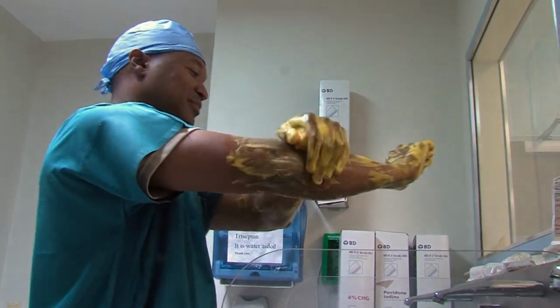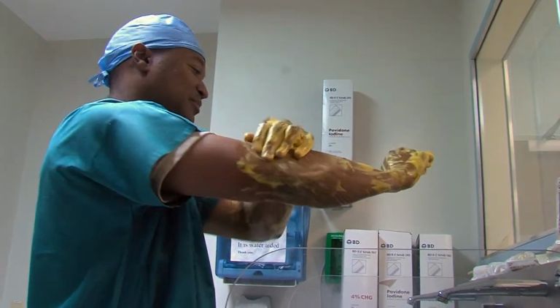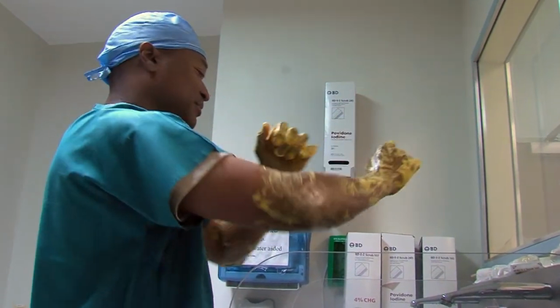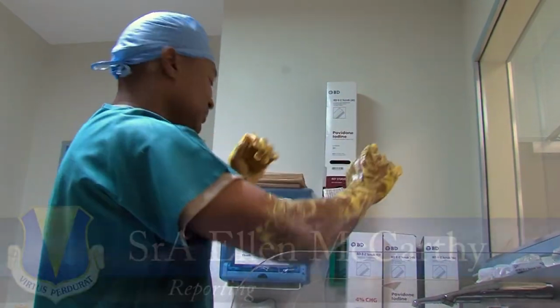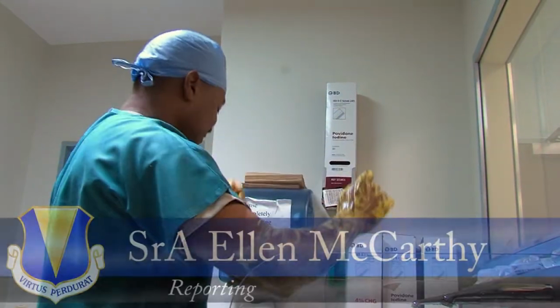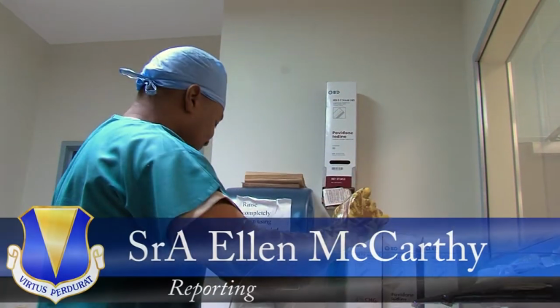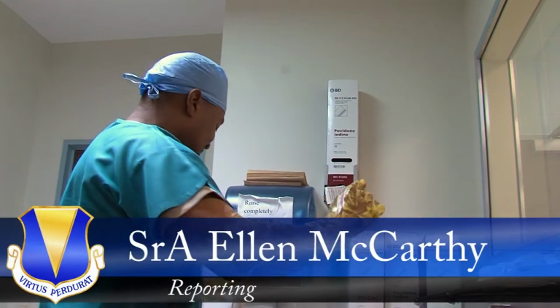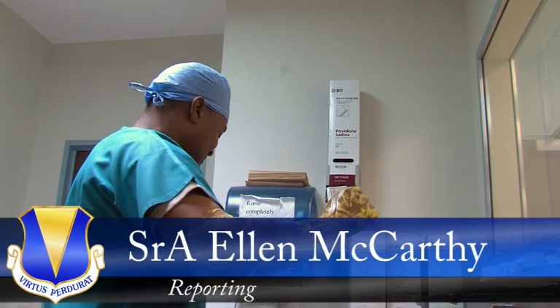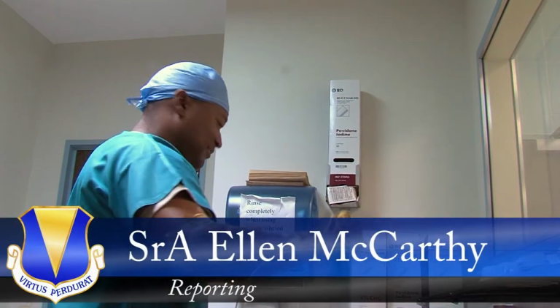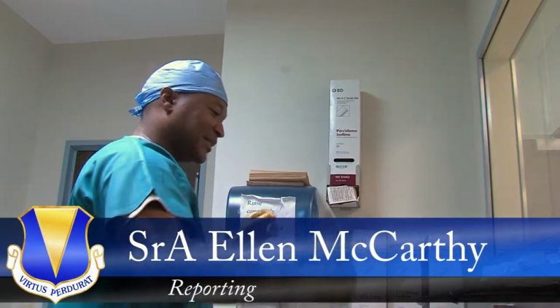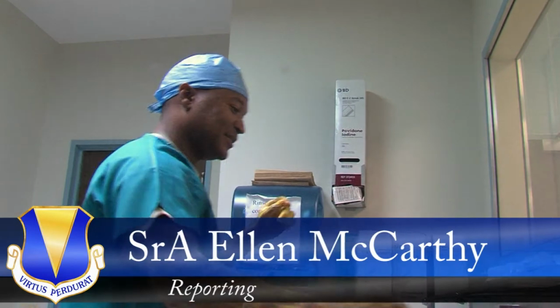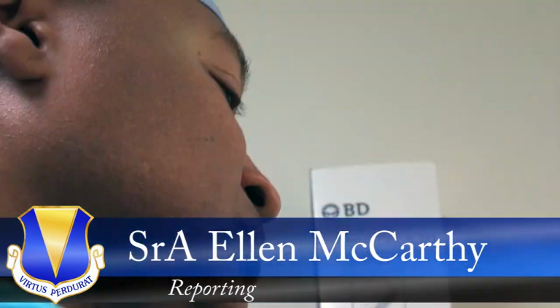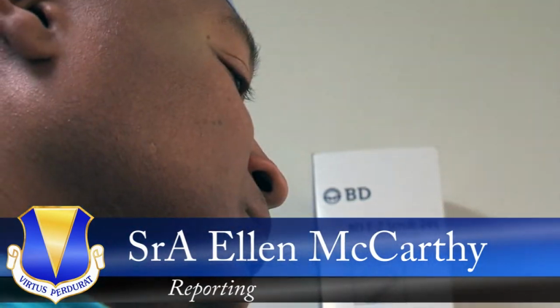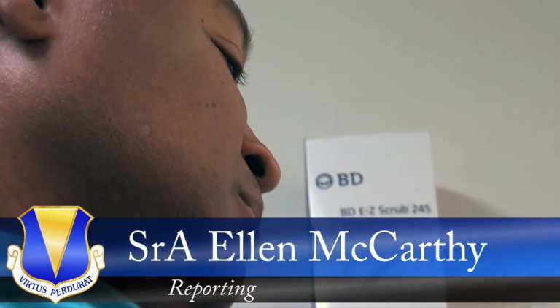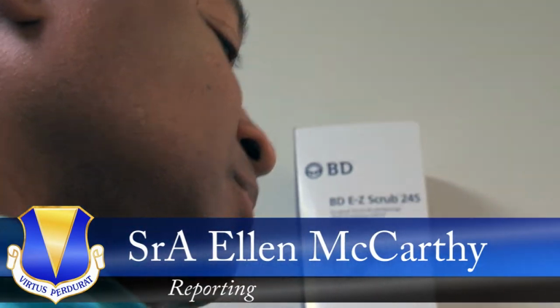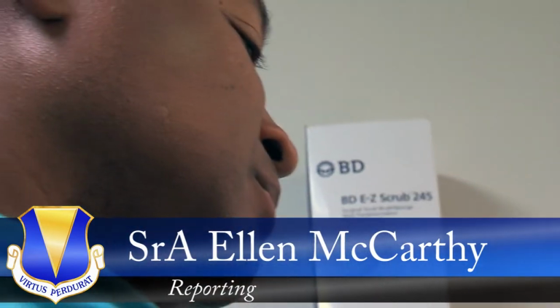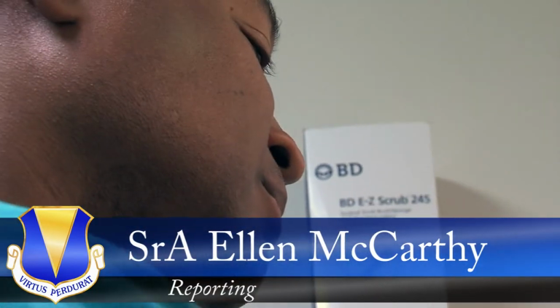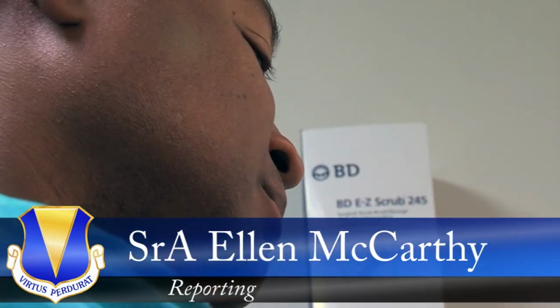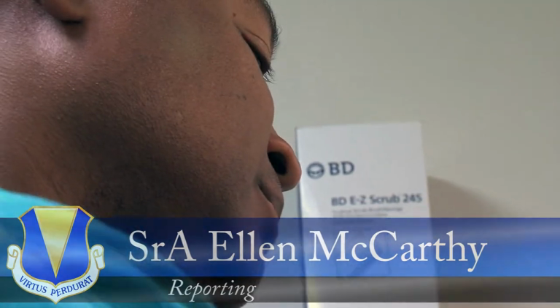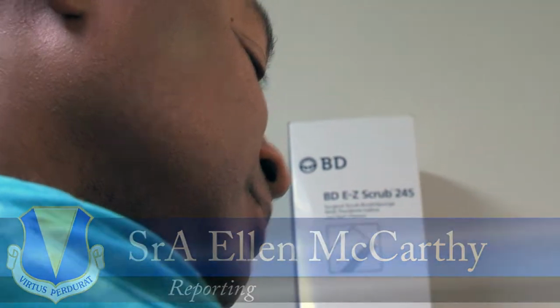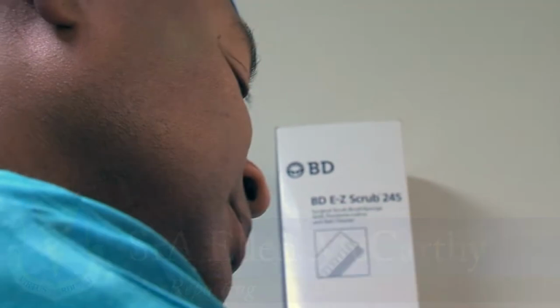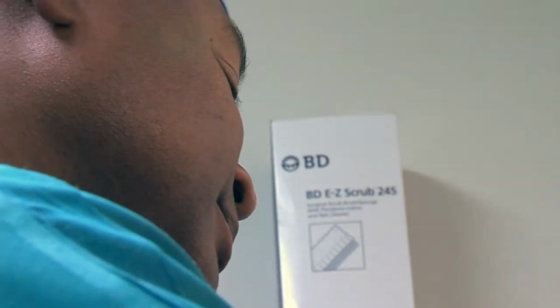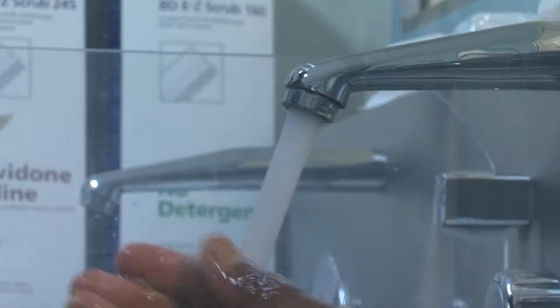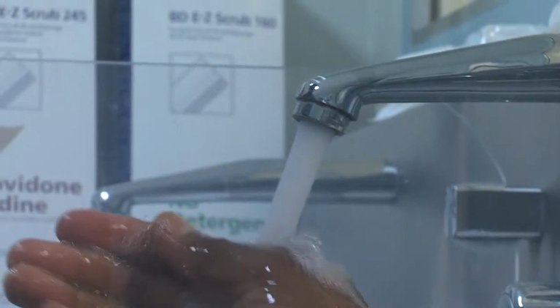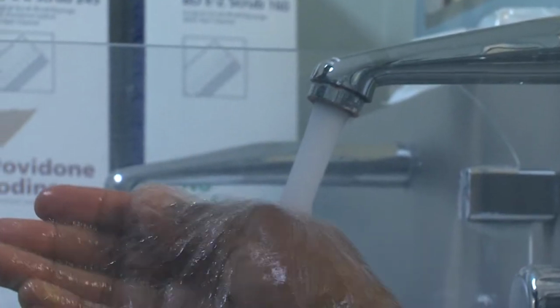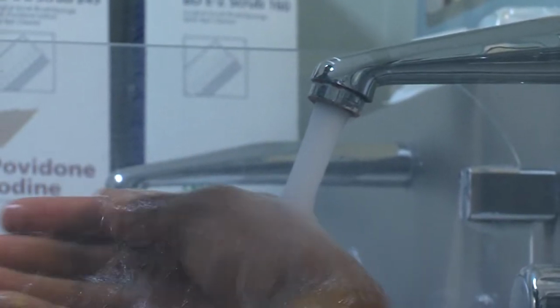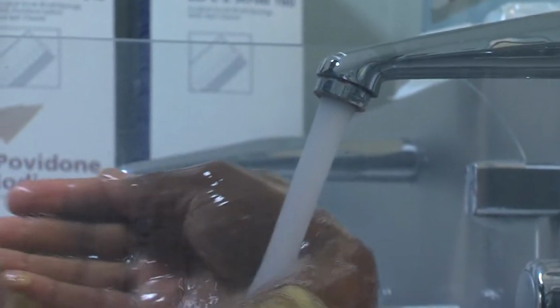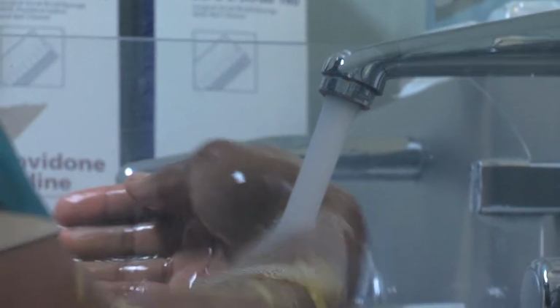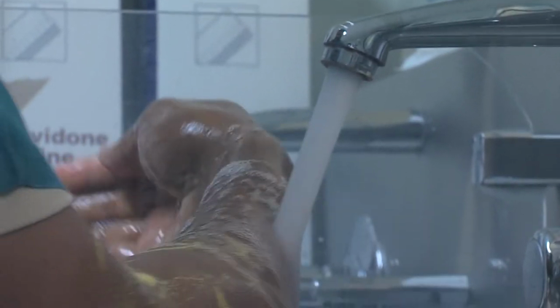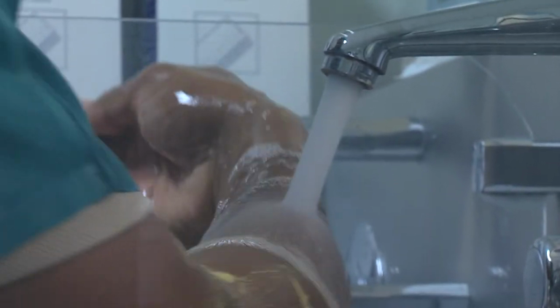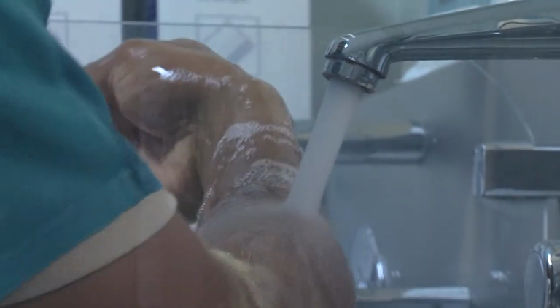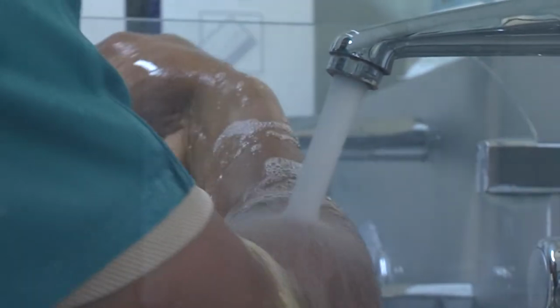Surgical Technician Week is a time to honor those who serve in the medical field as assistants to the surgeon, but there's a lot more to it than that.